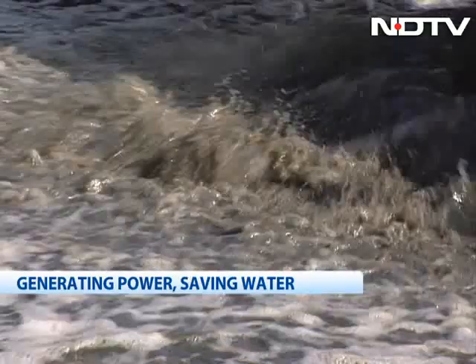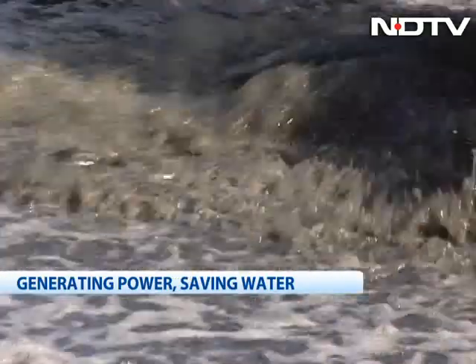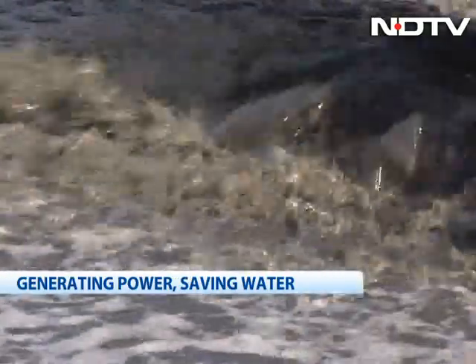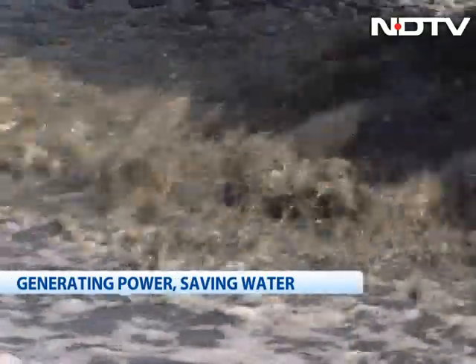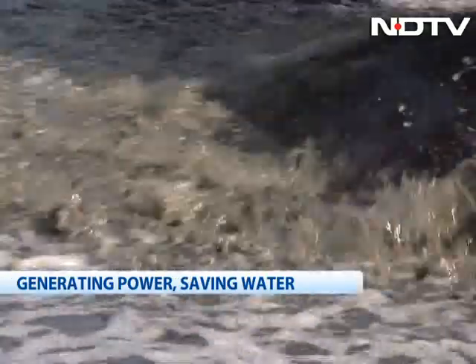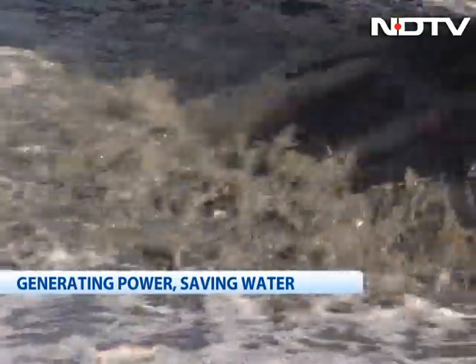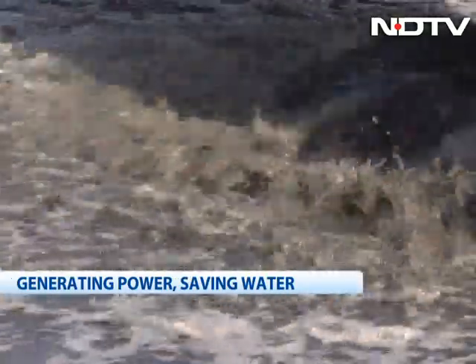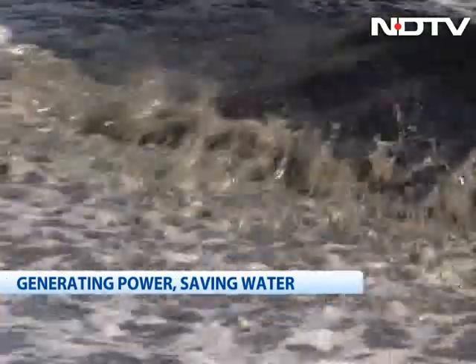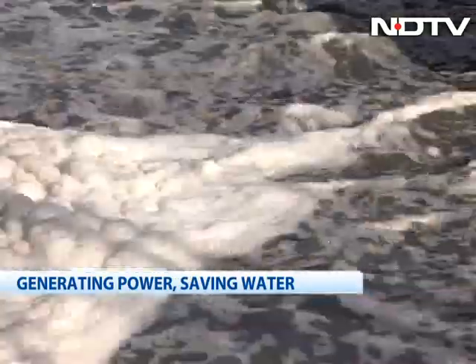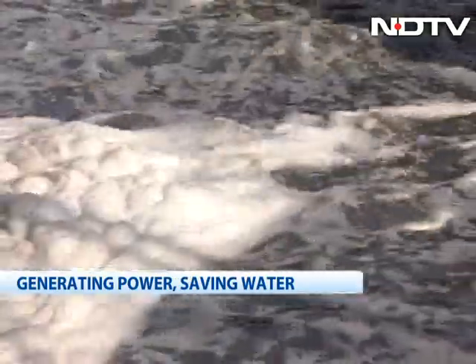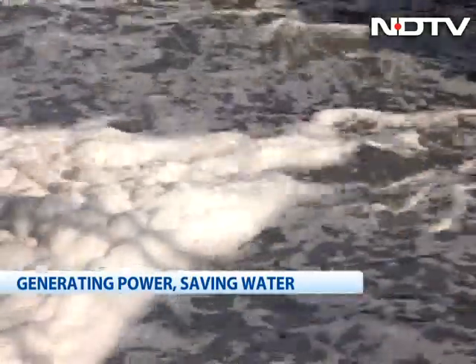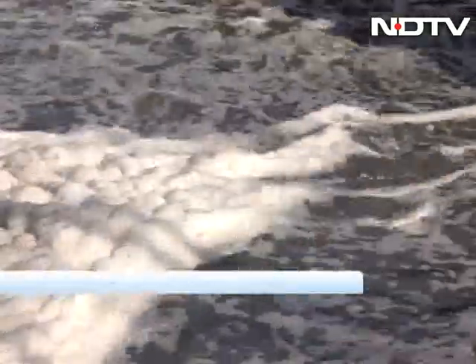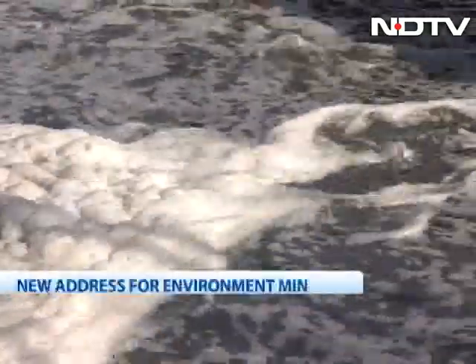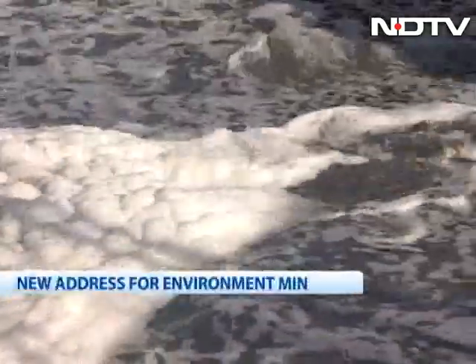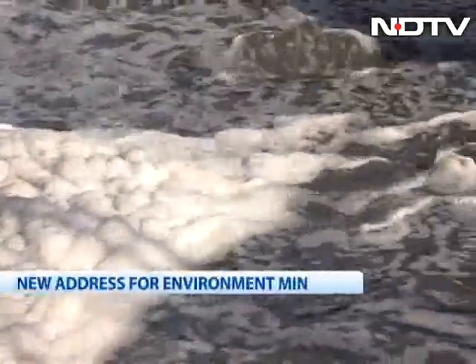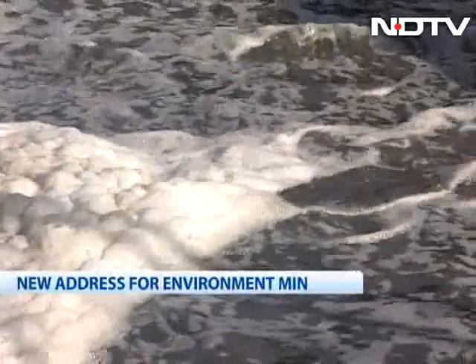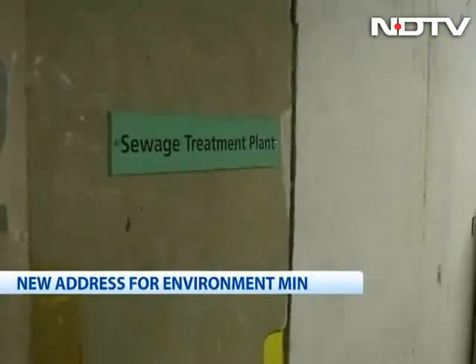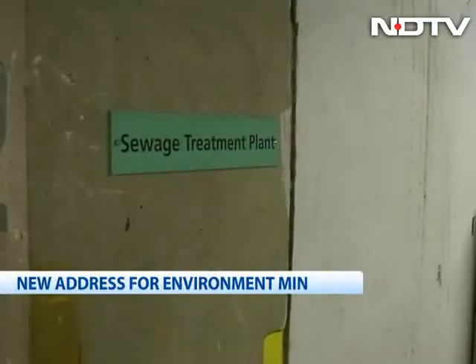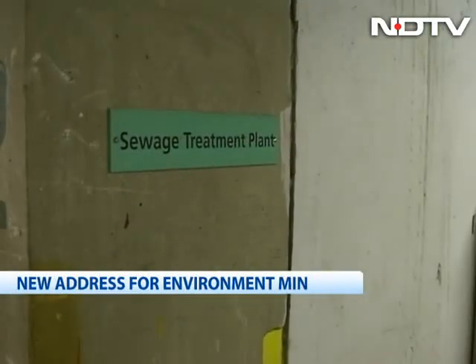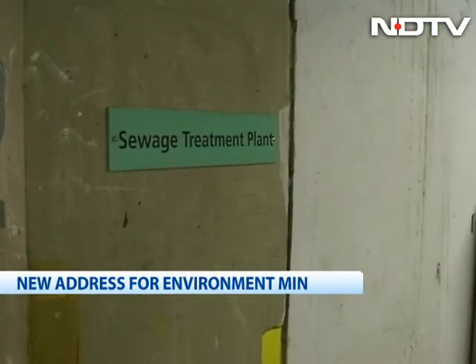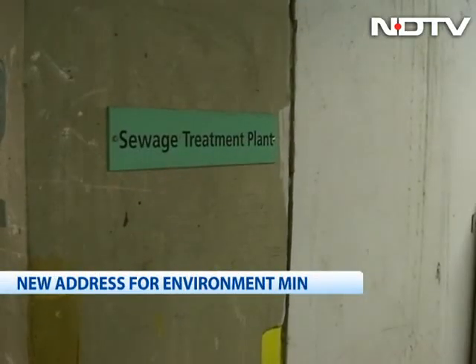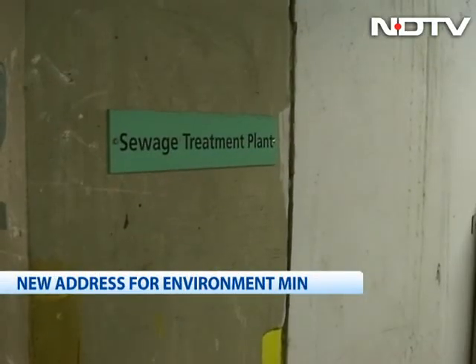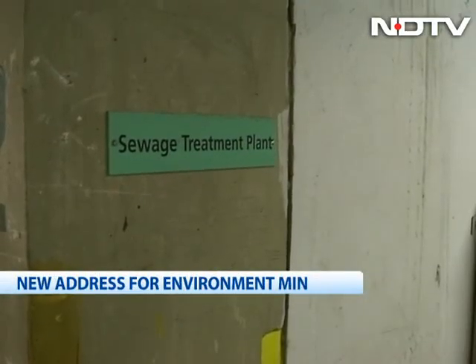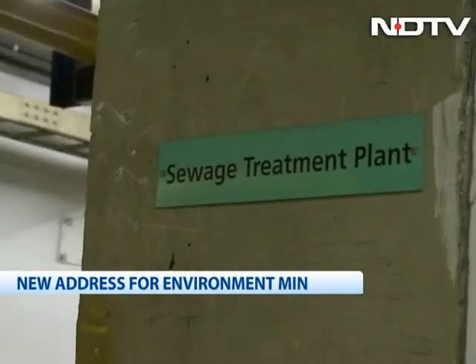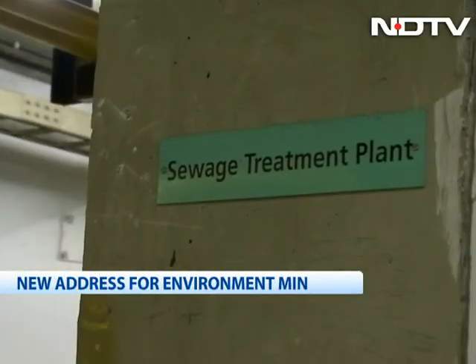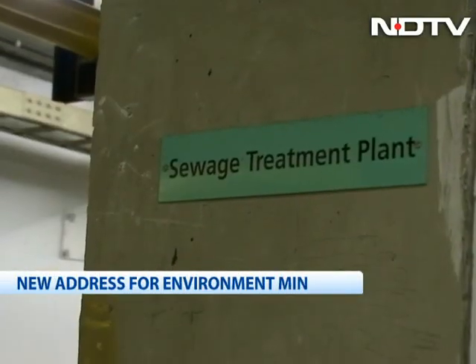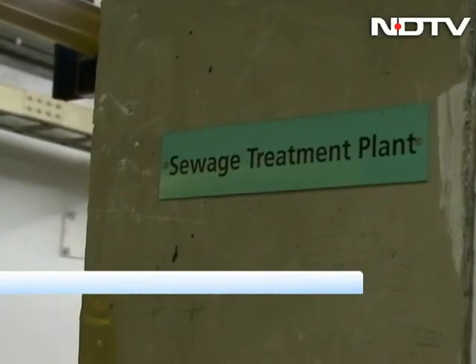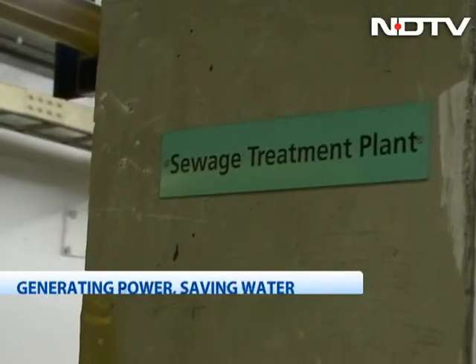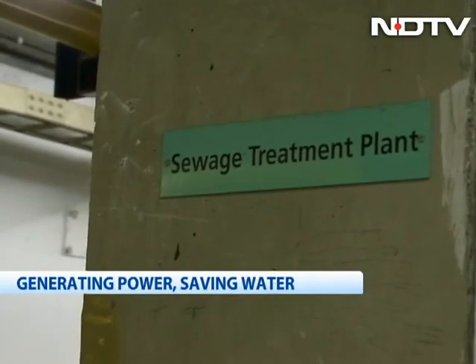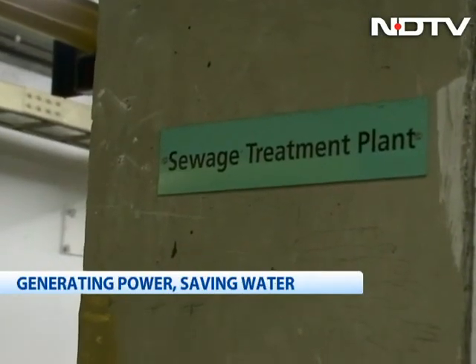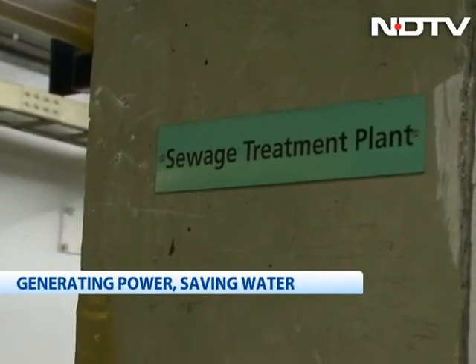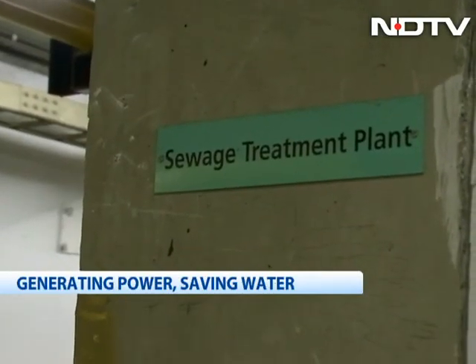The building also reuses its entire wastewater, through which it expects to save 55% of its water needs.